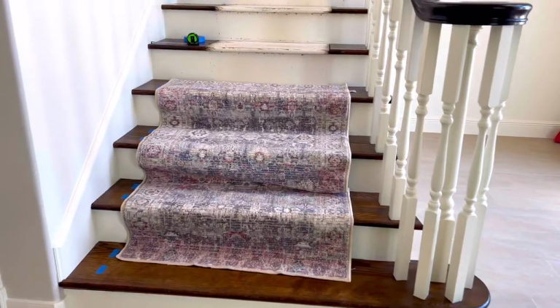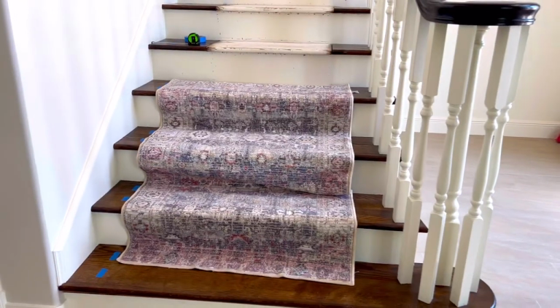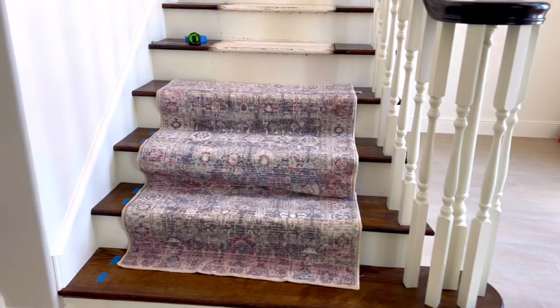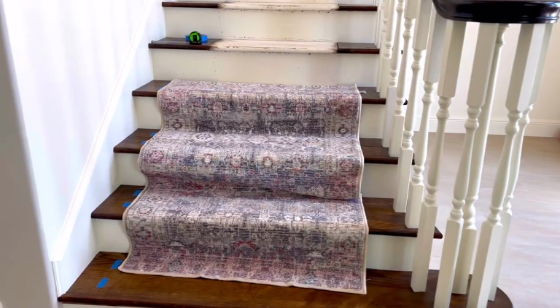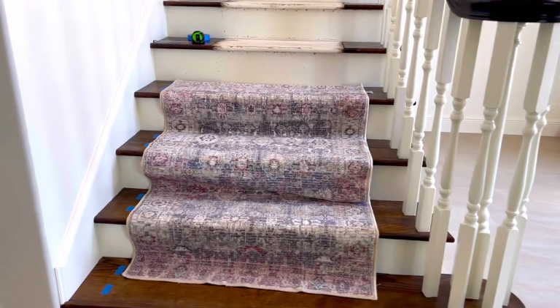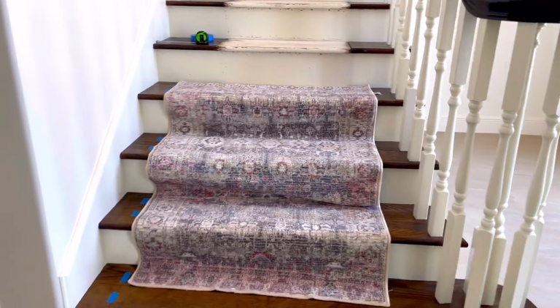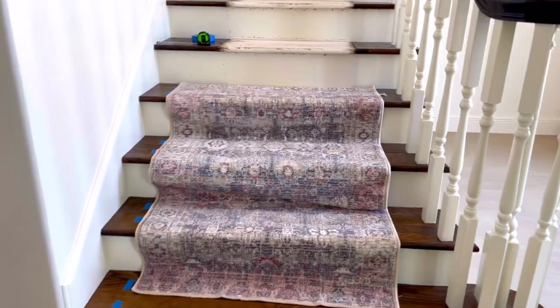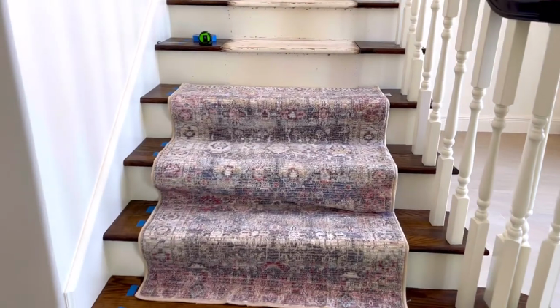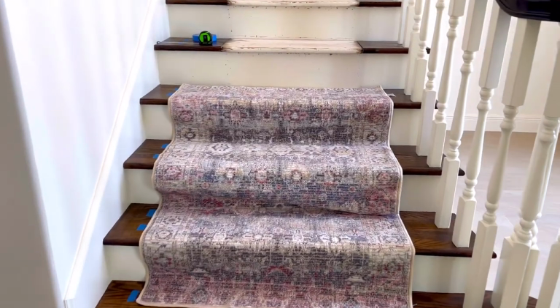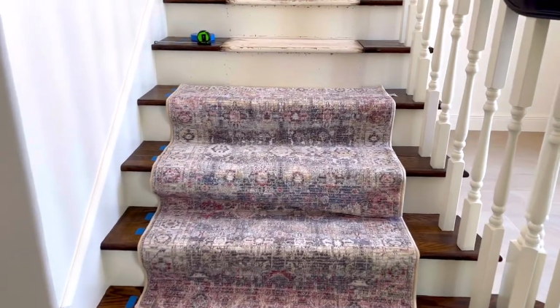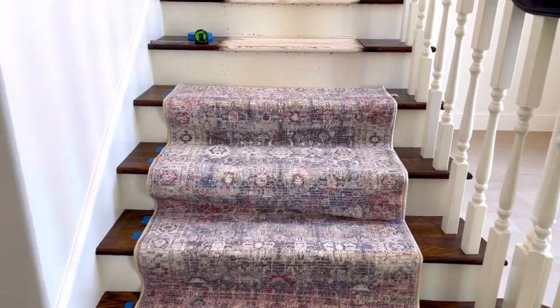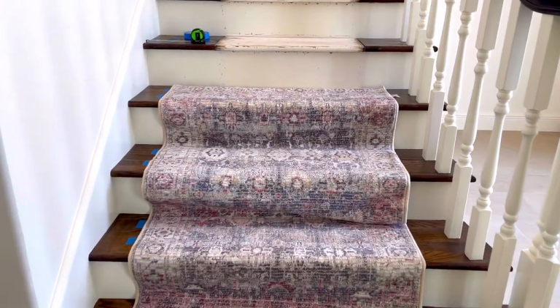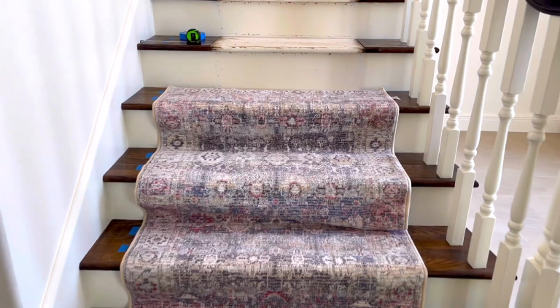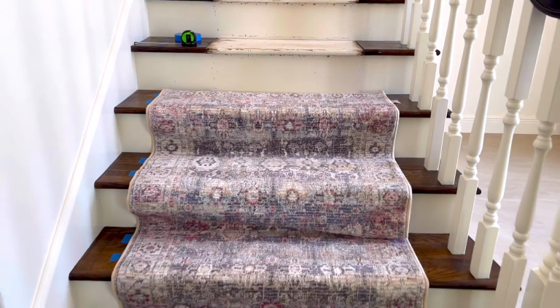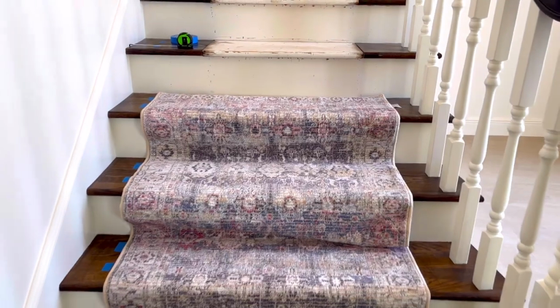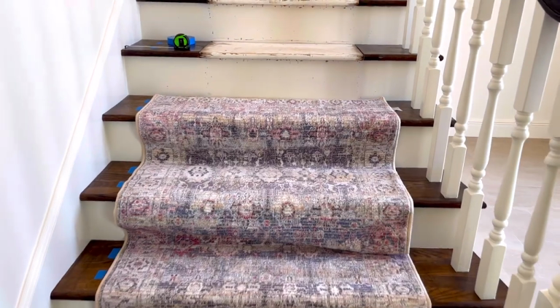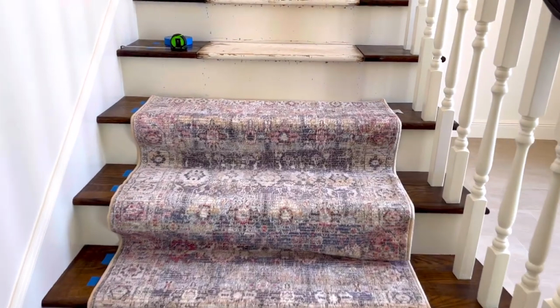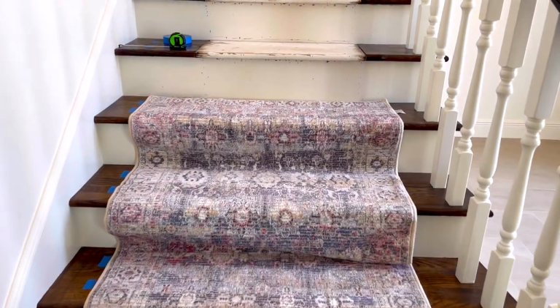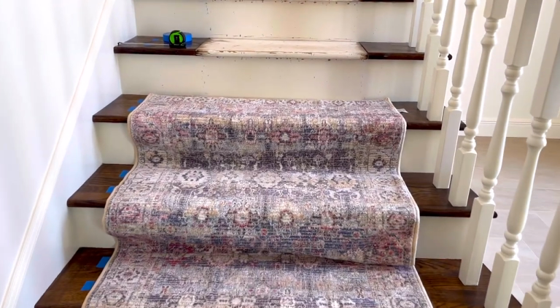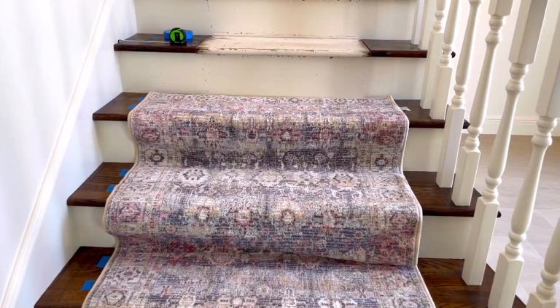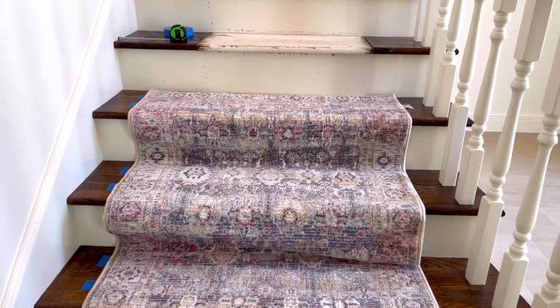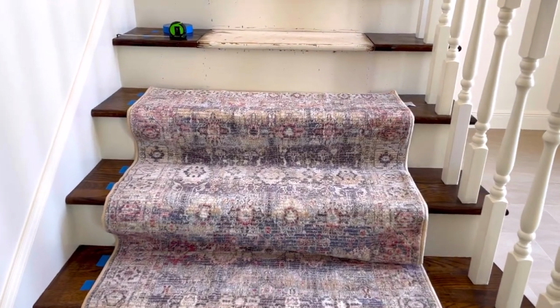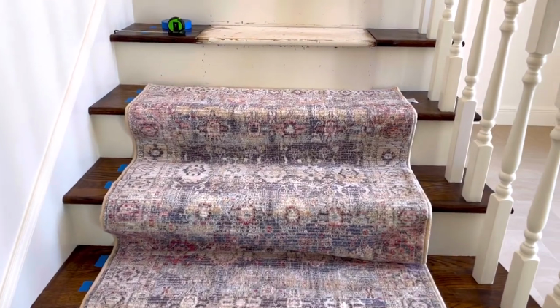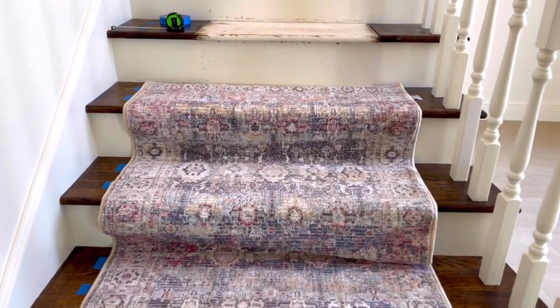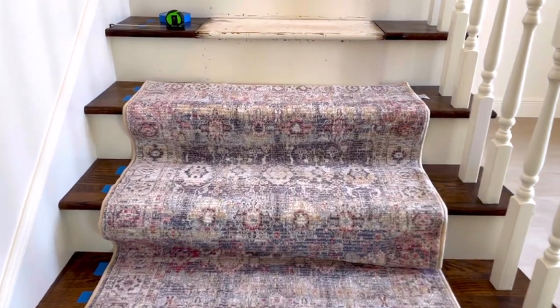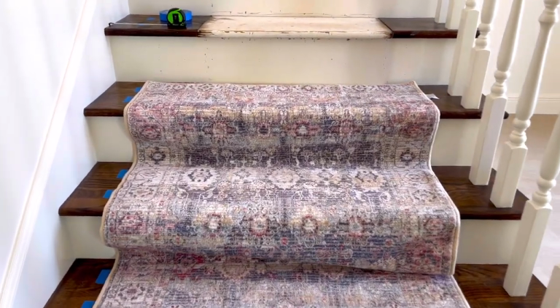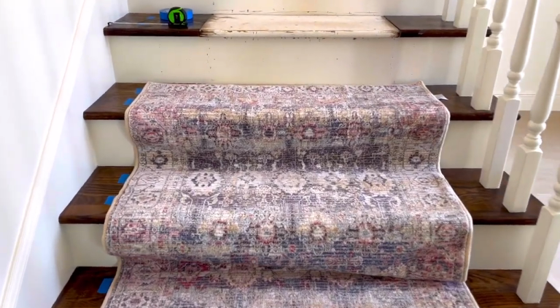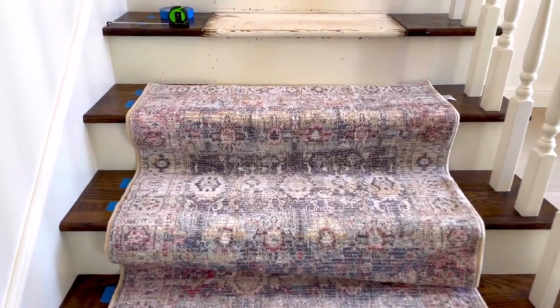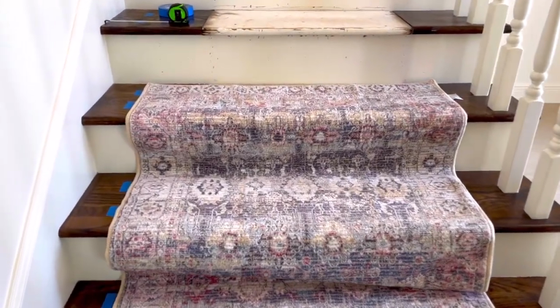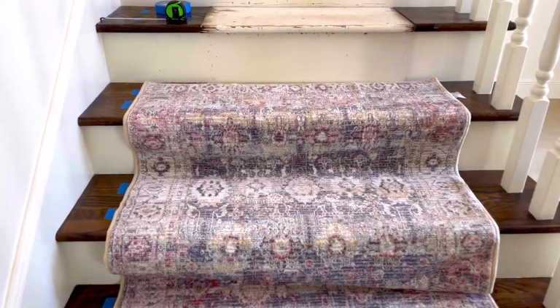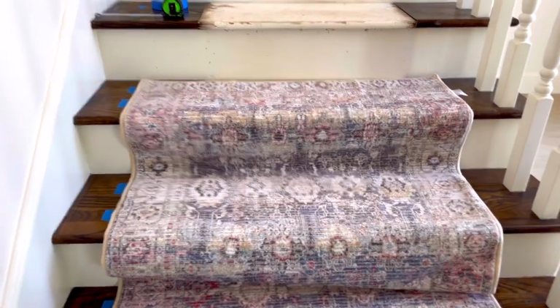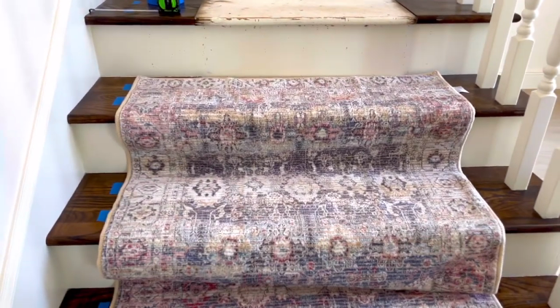Tip number one is to use three by five rugs on your stairs if they're extra wide like mine.